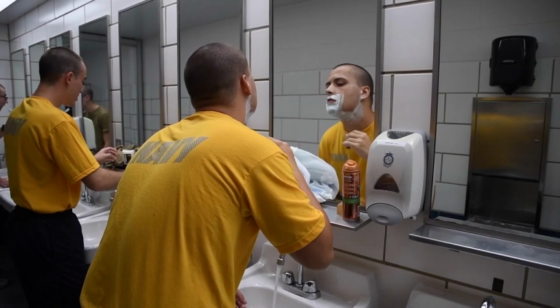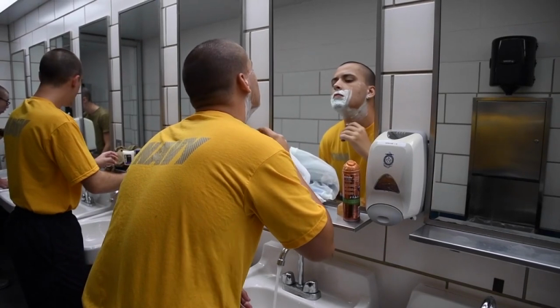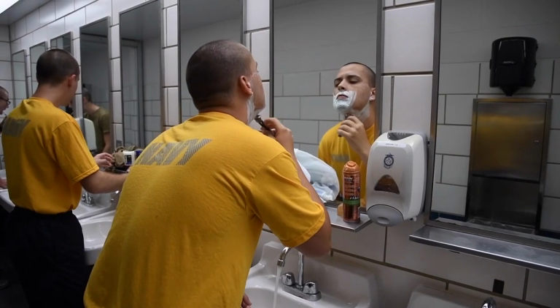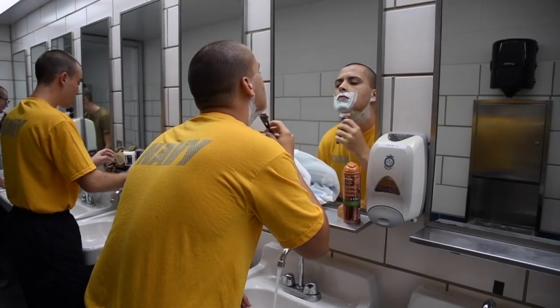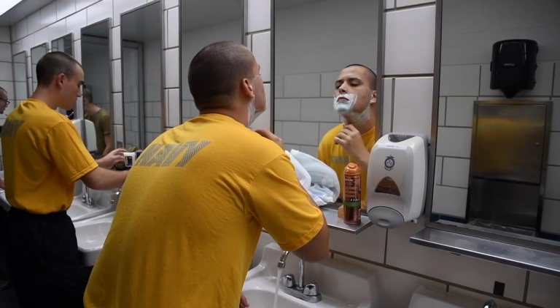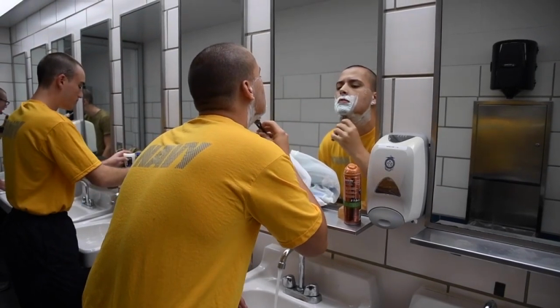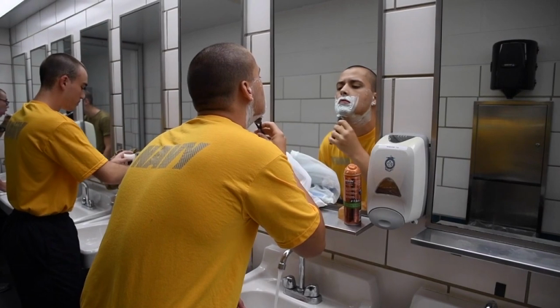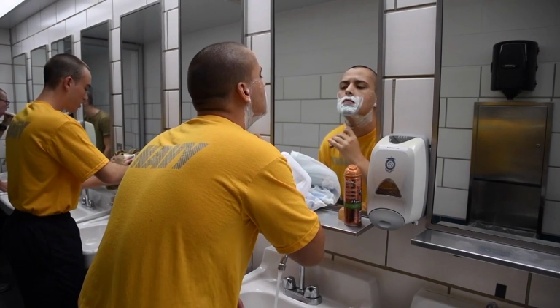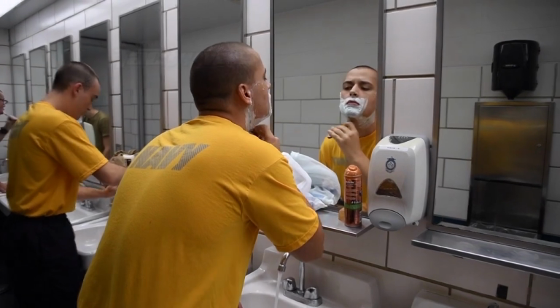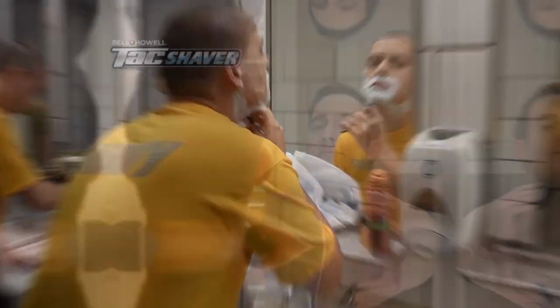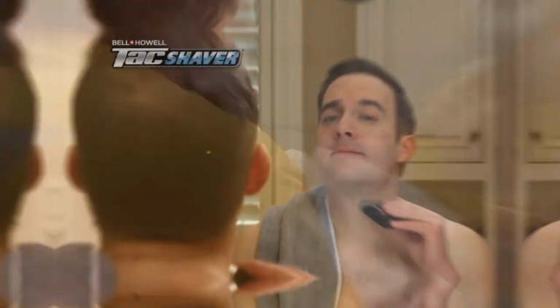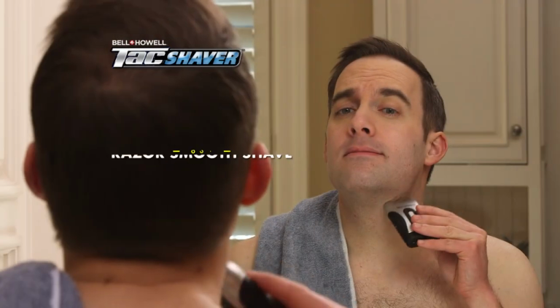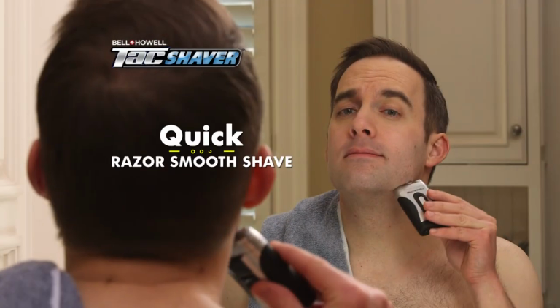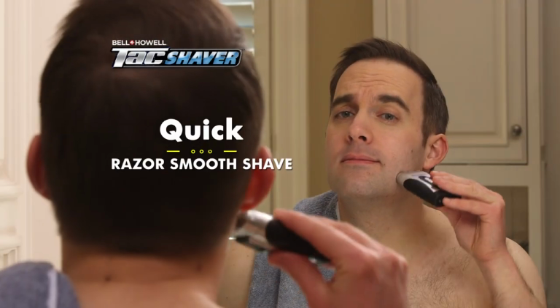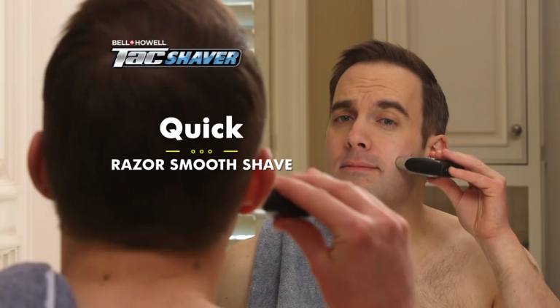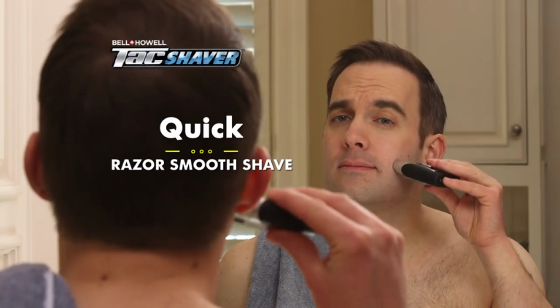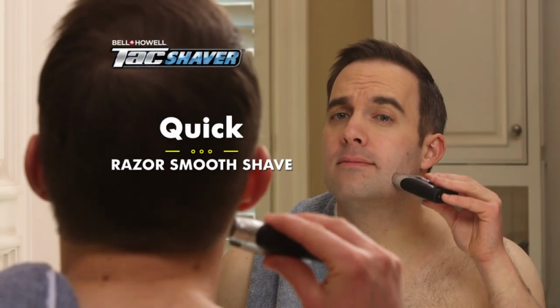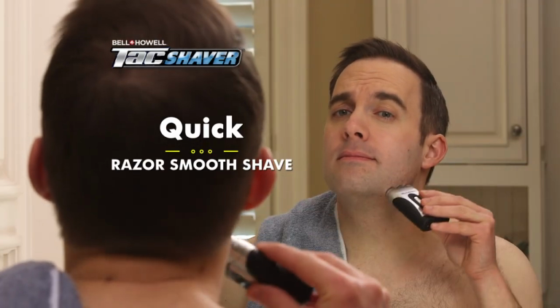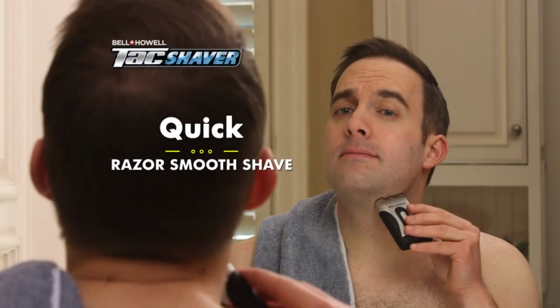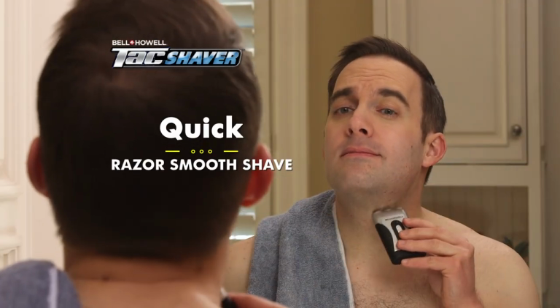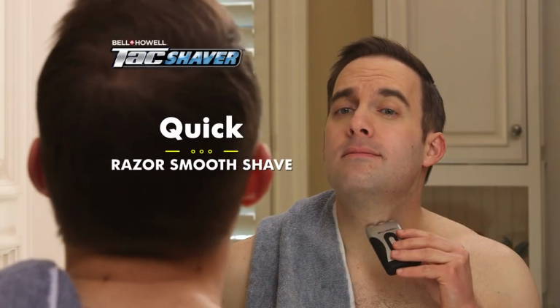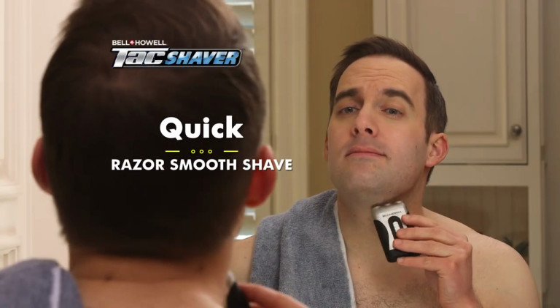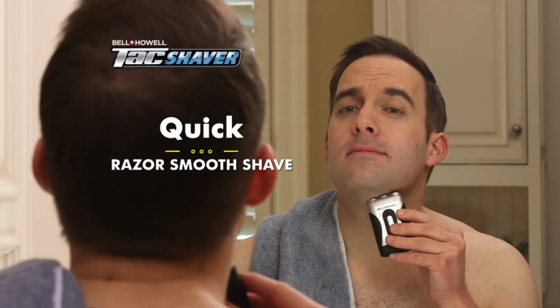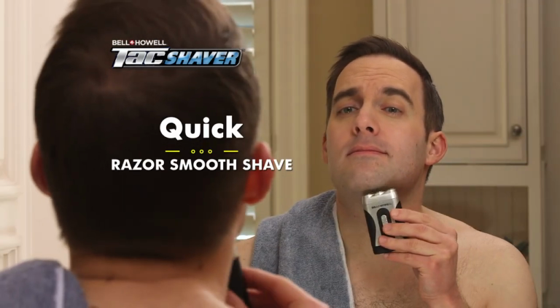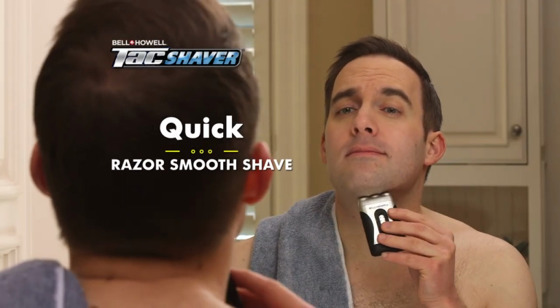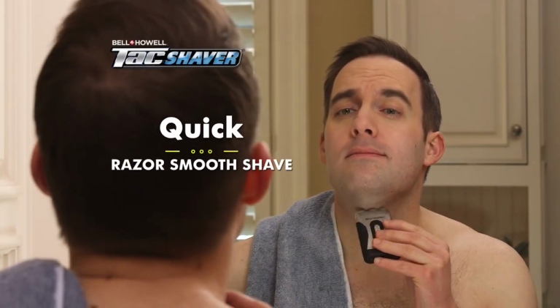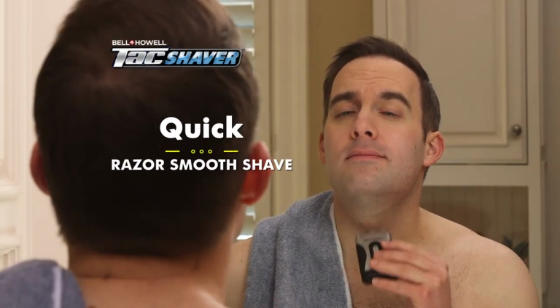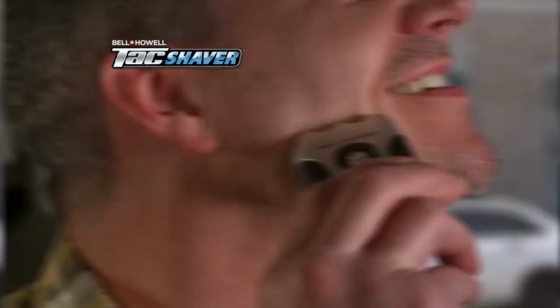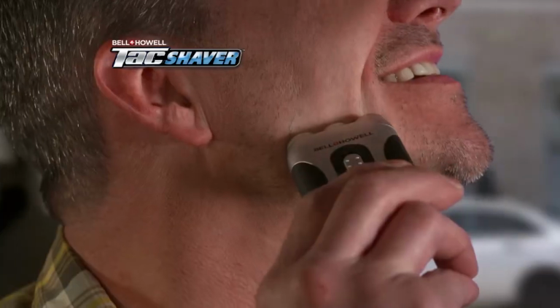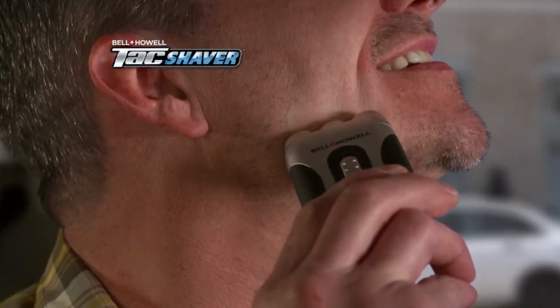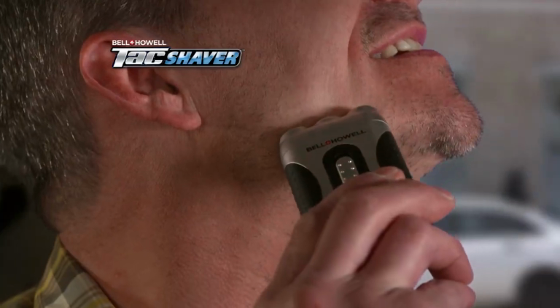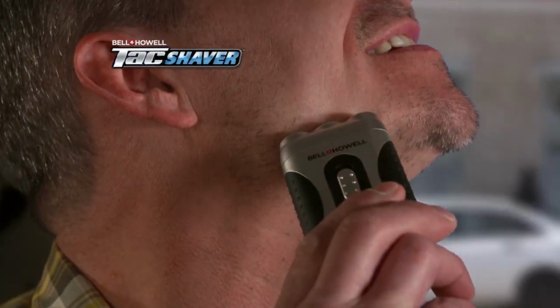Designed with the needs of our military in mind, Tac Shaver gives you a quick, razor-smooth shave, whether you're at home or on the go.